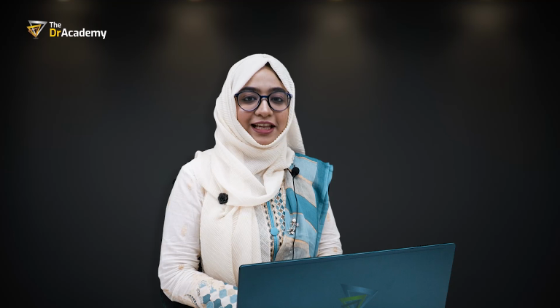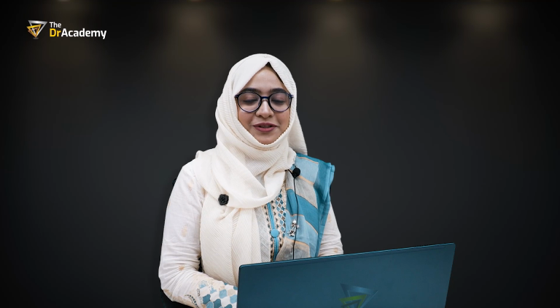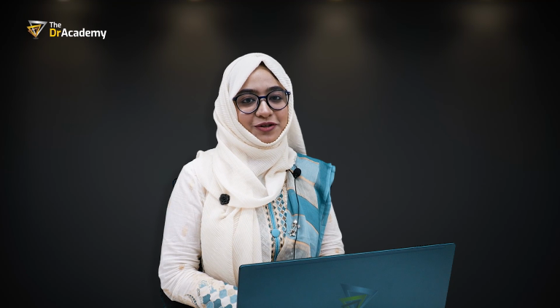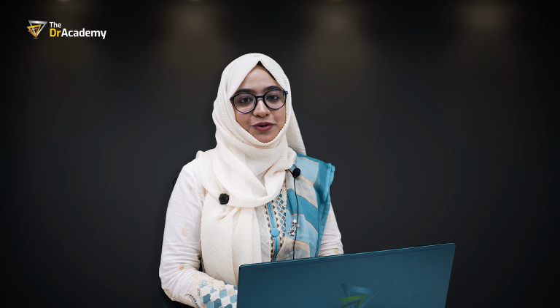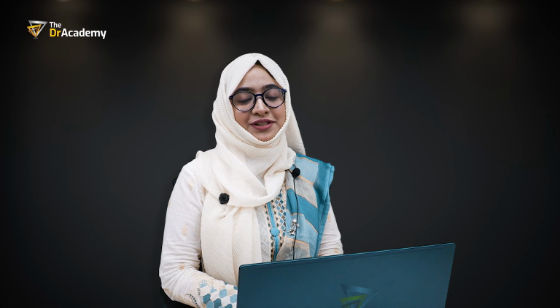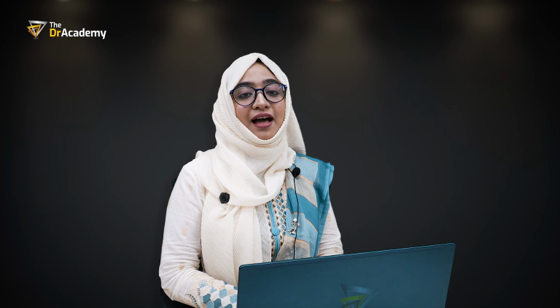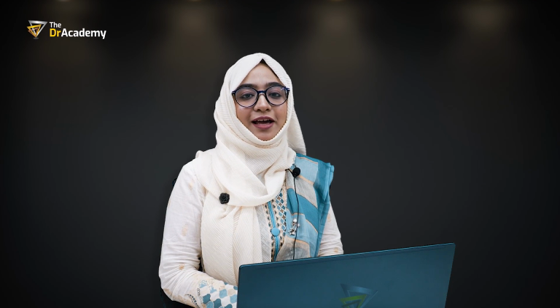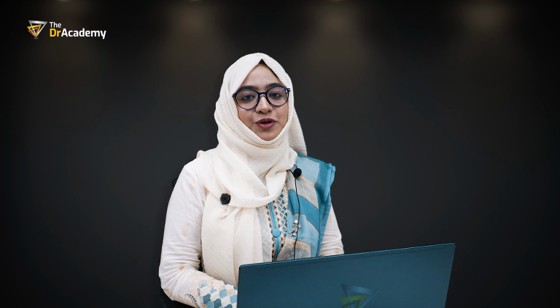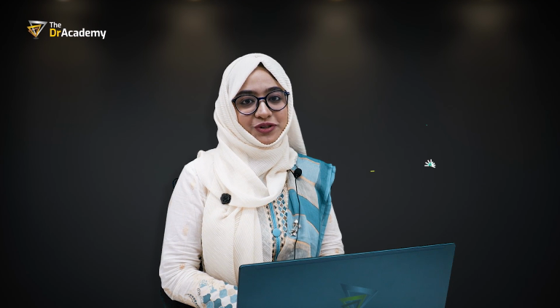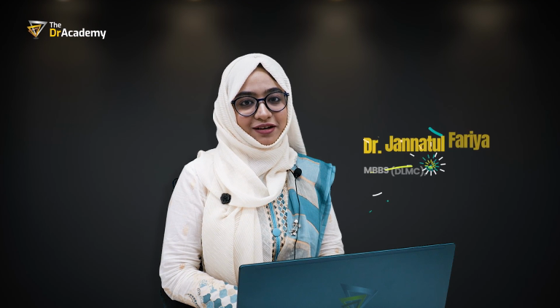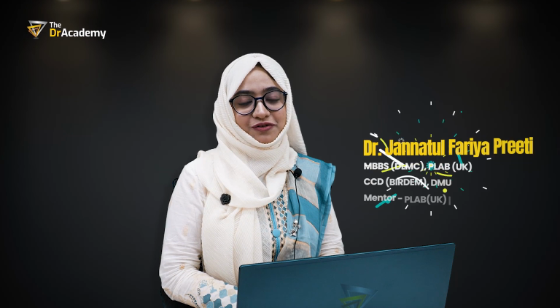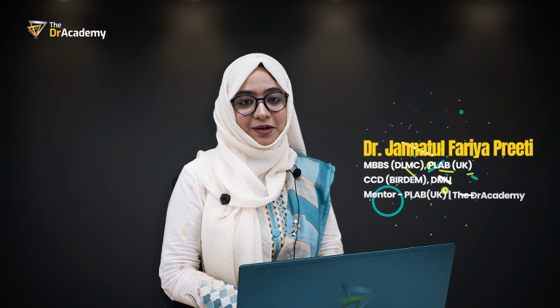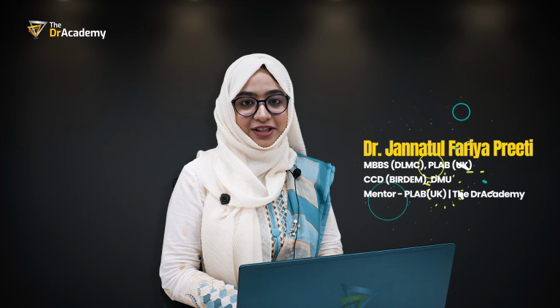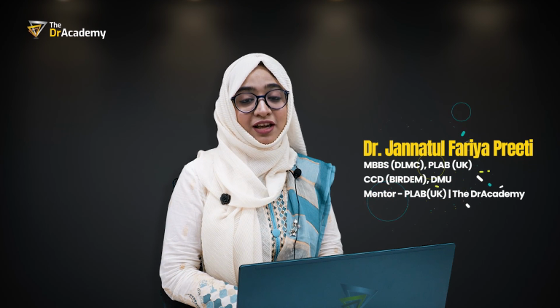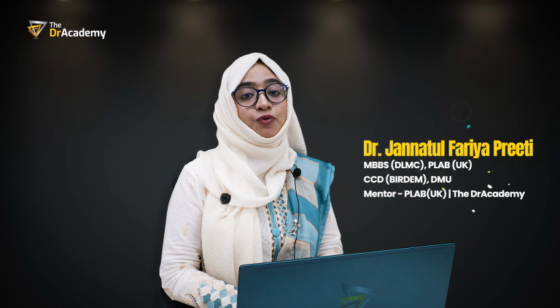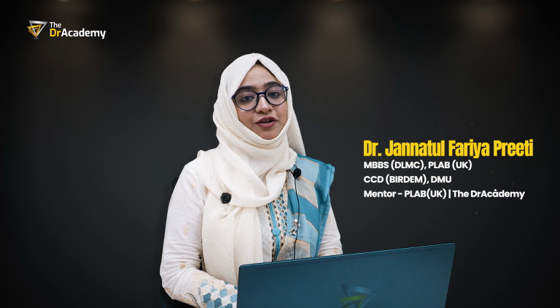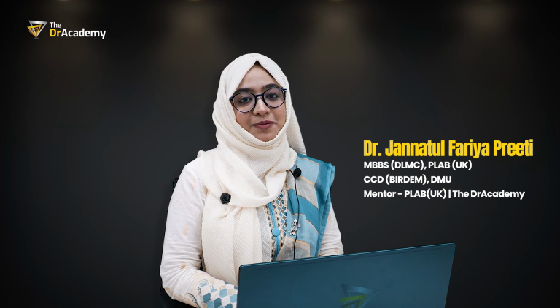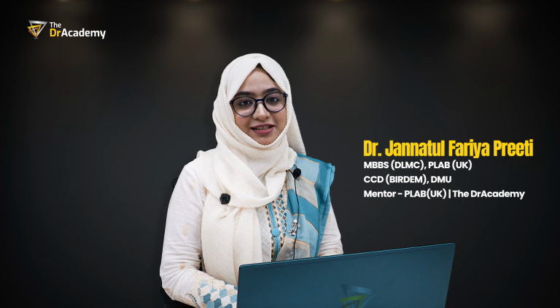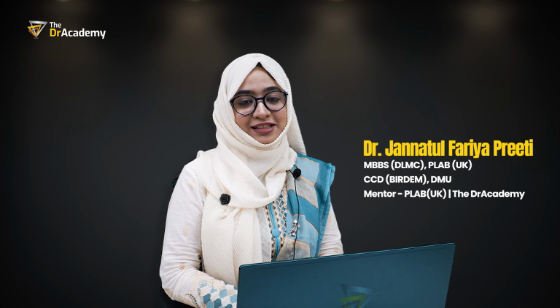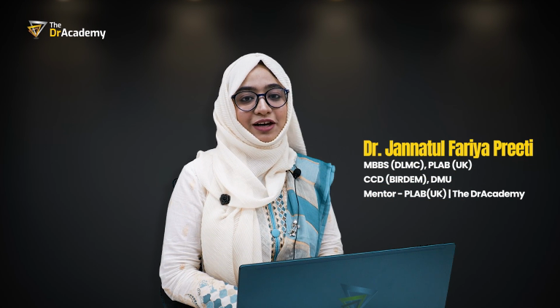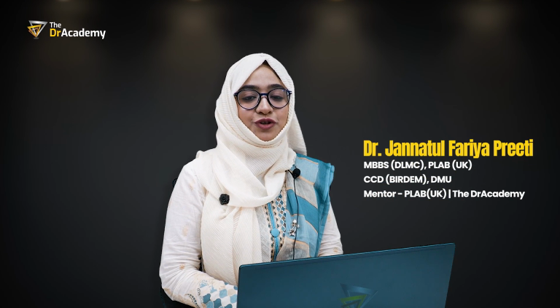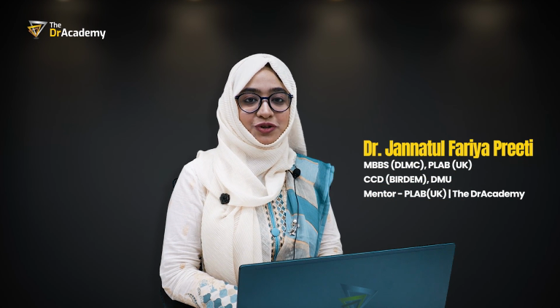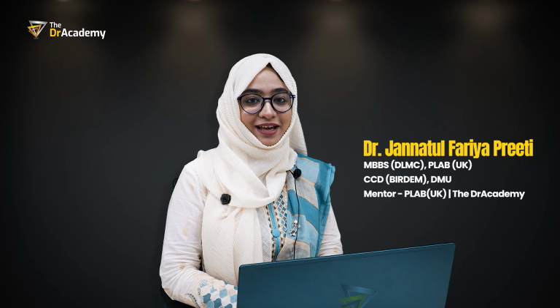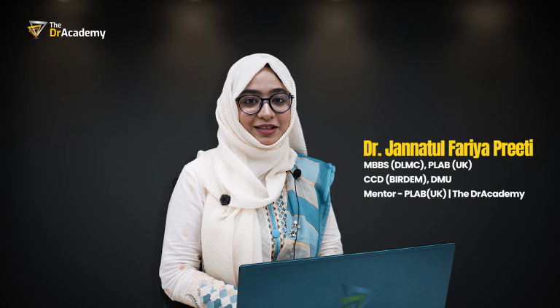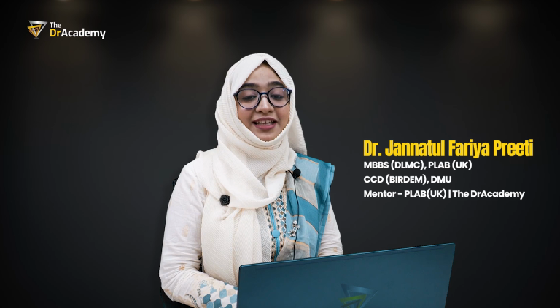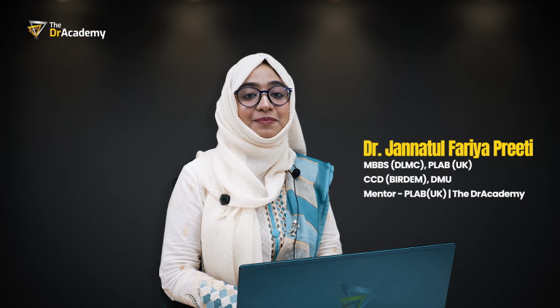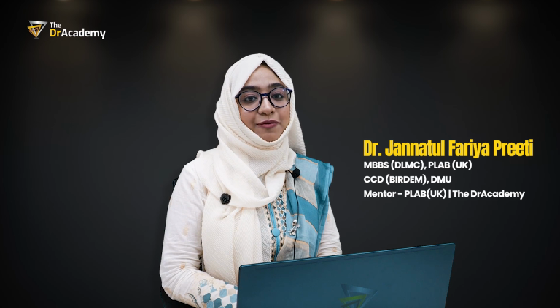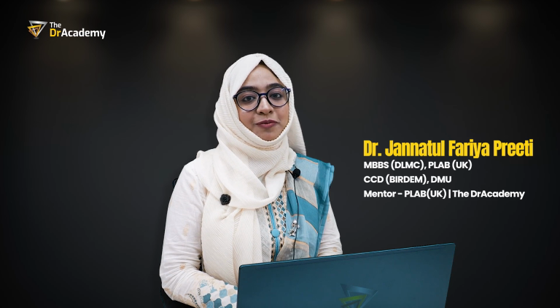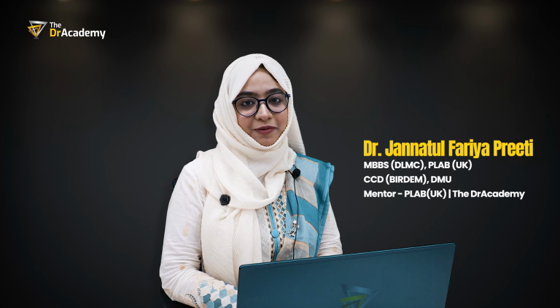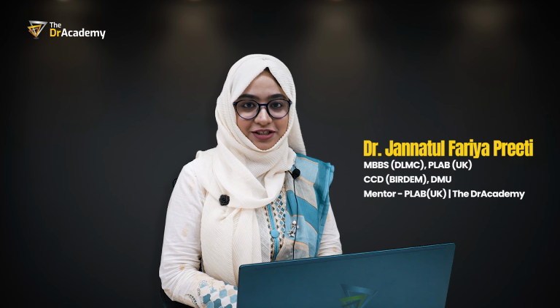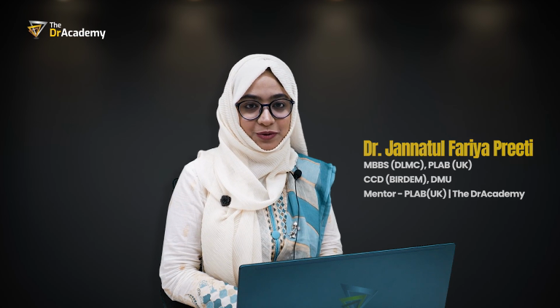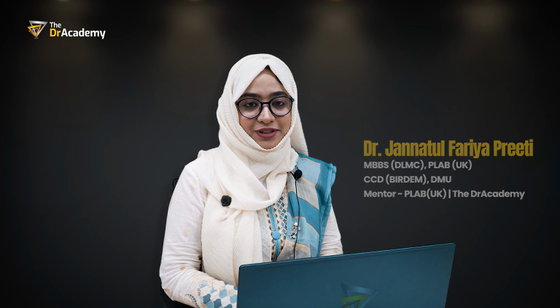Hello, dear doctors. I'm Dr. Janna Bhukharyapriti, one of the mentors of Doctor's Academy in PLAB 1 preparation course.